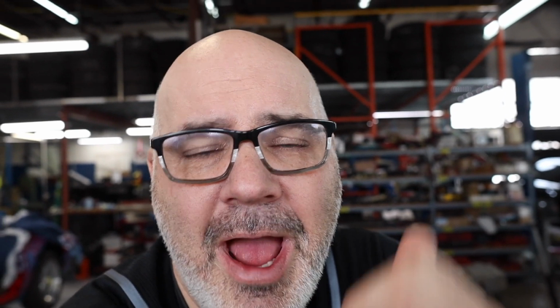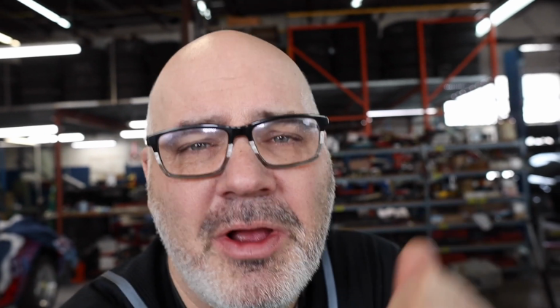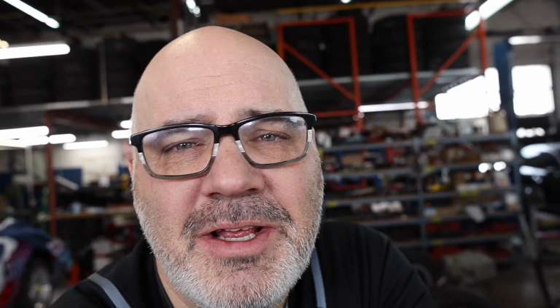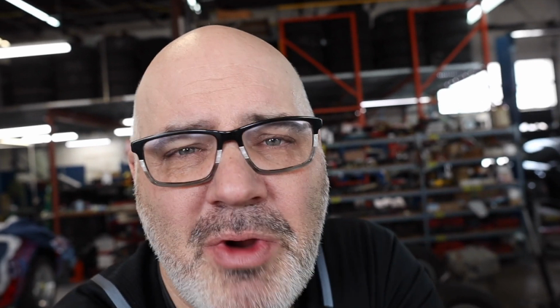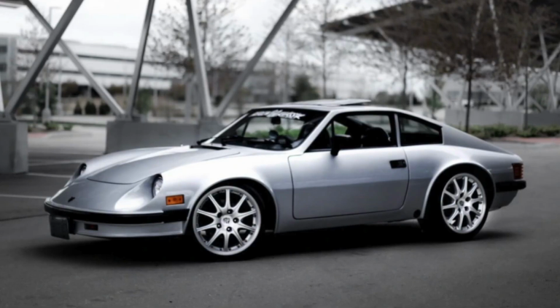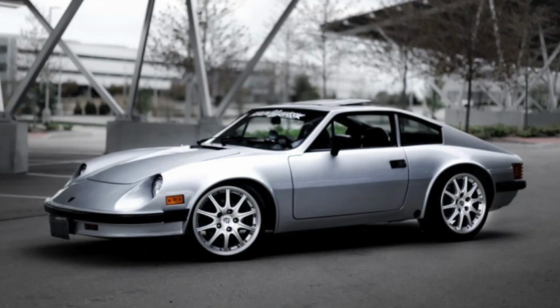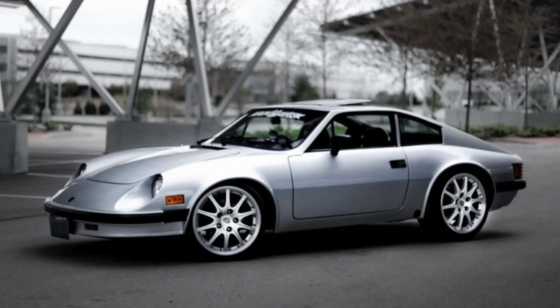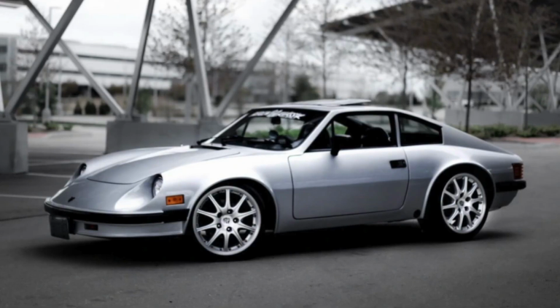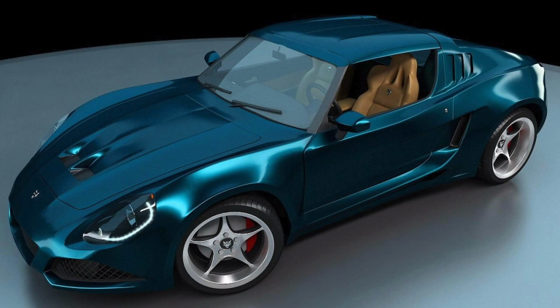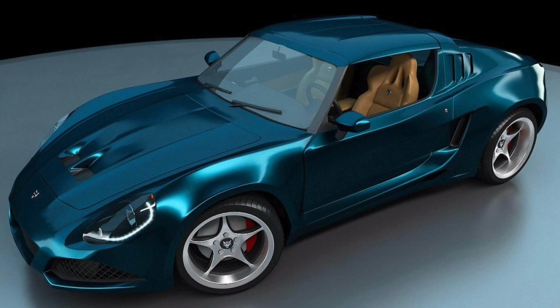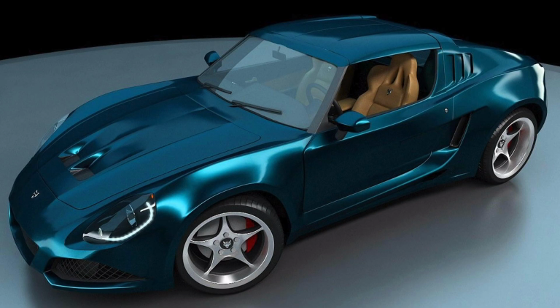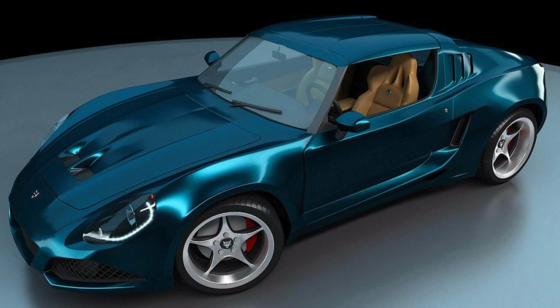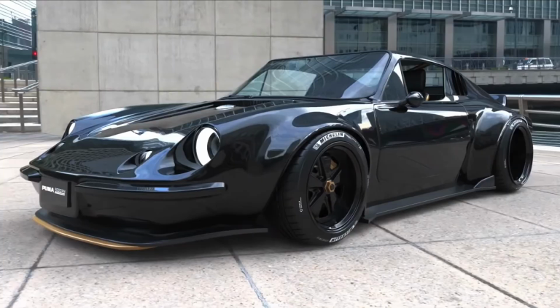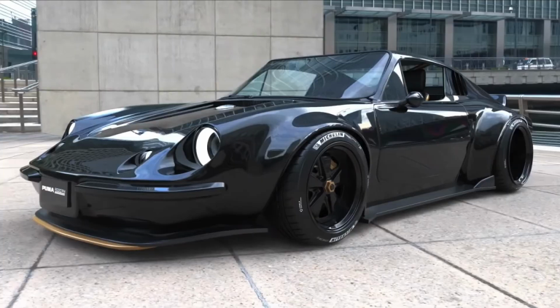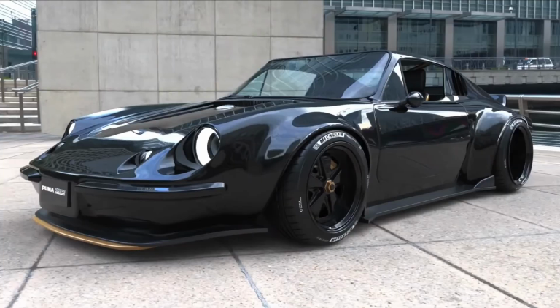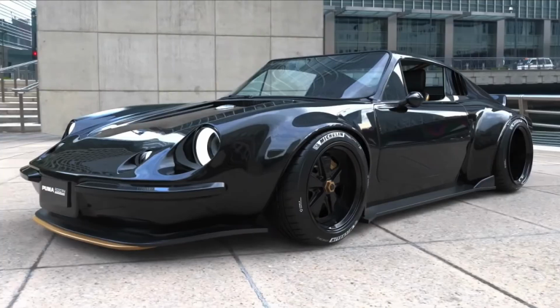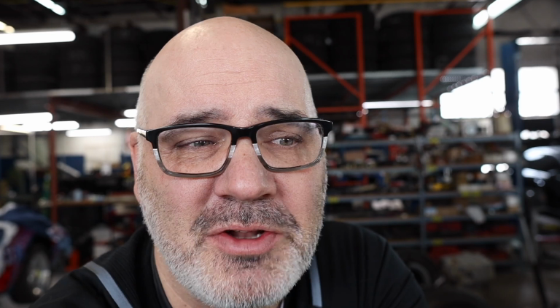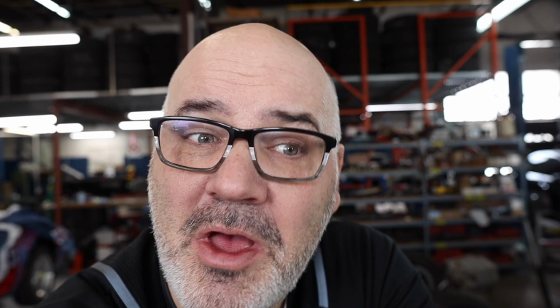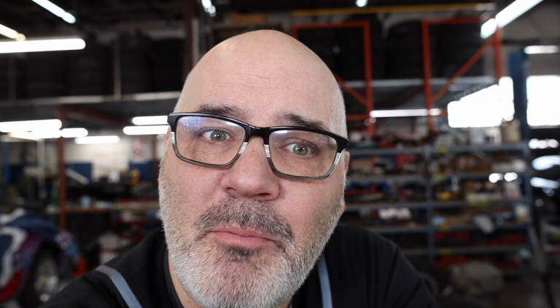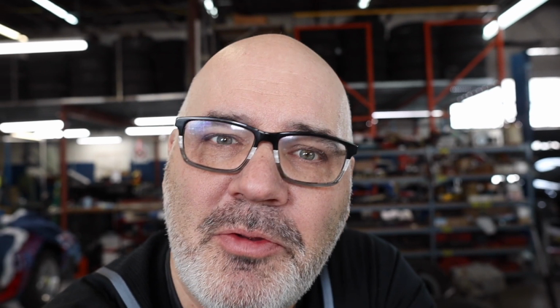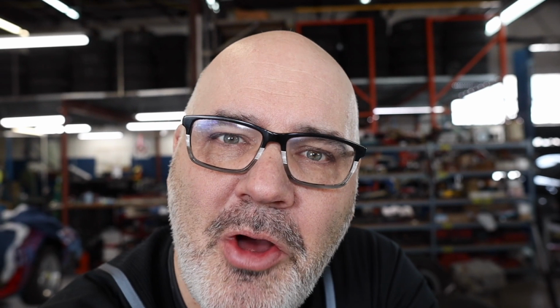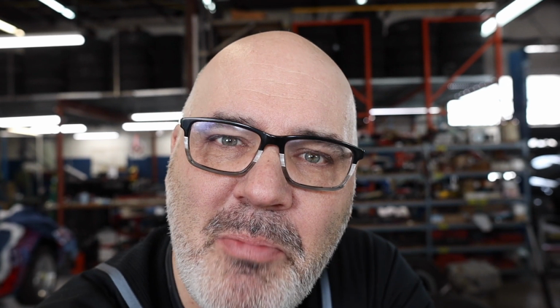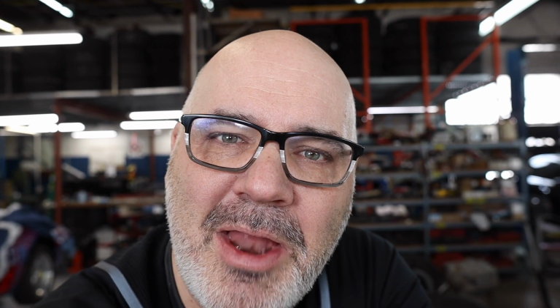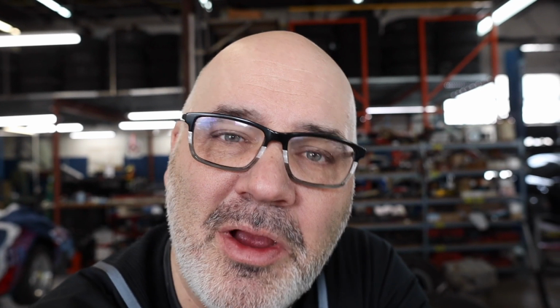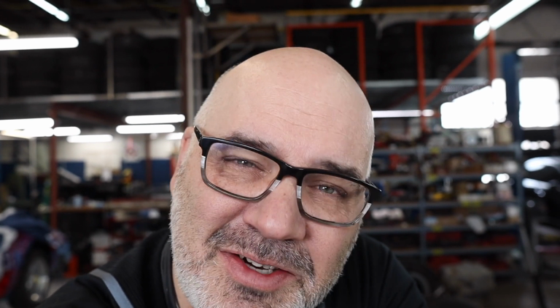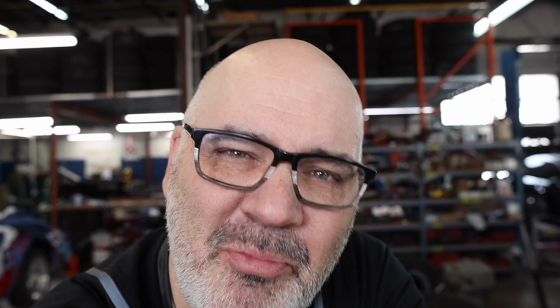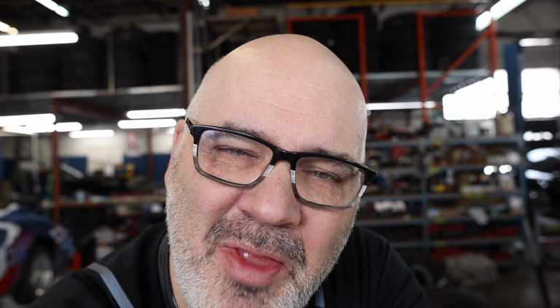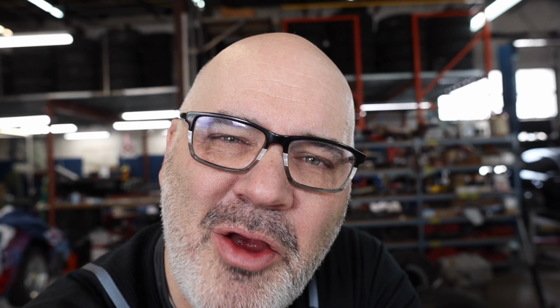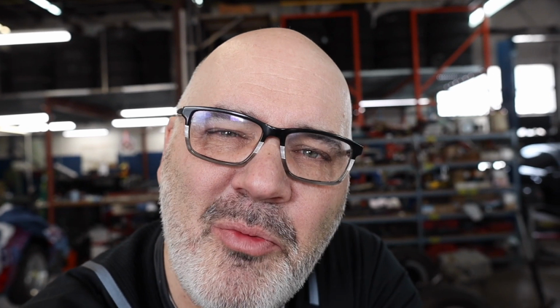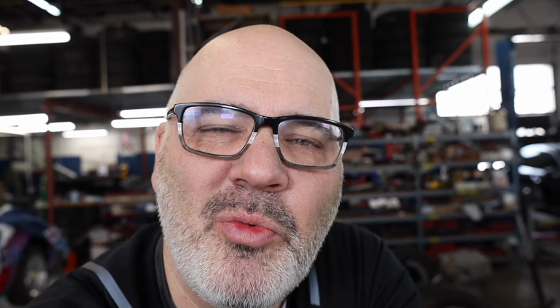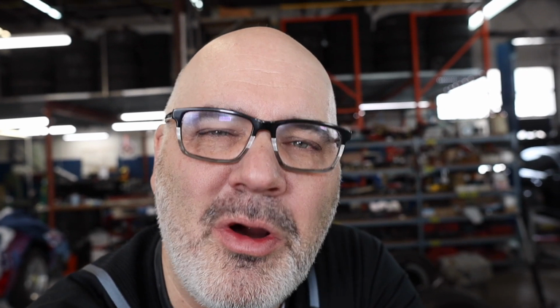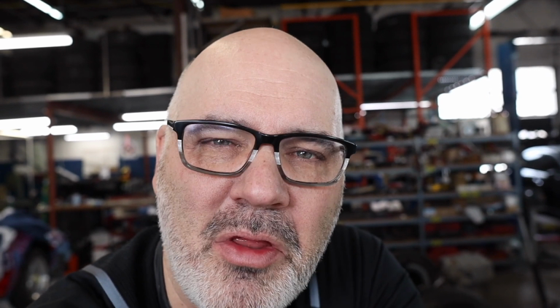Heck, look at these Rust-O-Mods. Now, albeit they're pretty darn extreme Rust-O-Mods, but they're not bad looking. There's something there that we can work with.